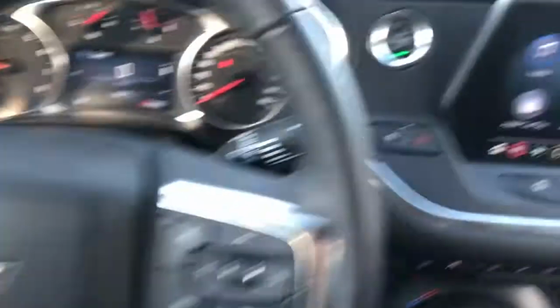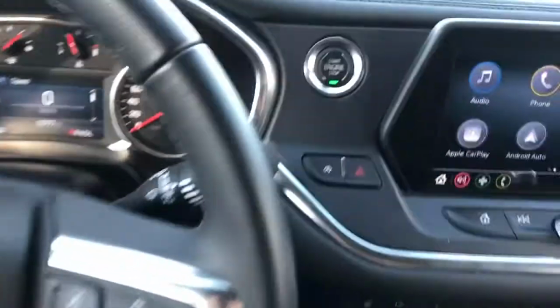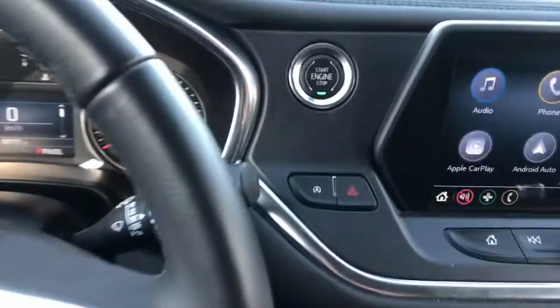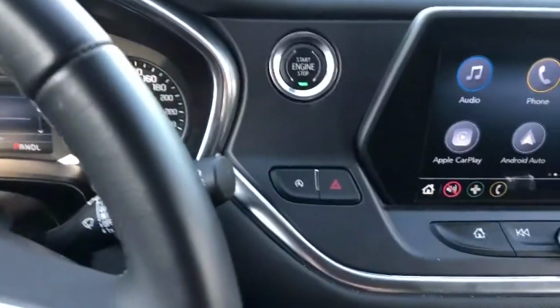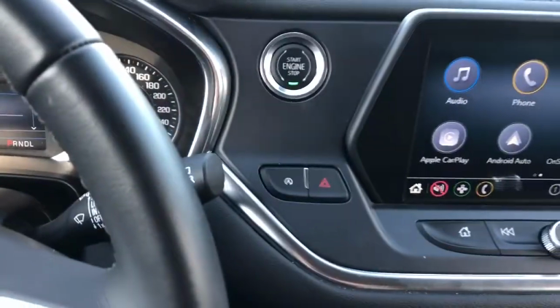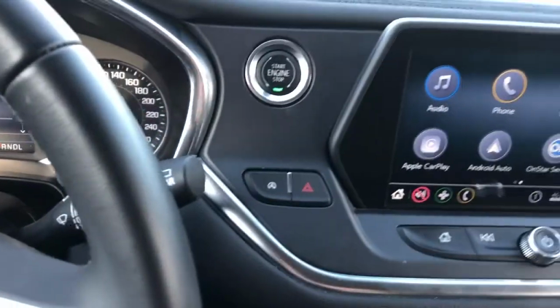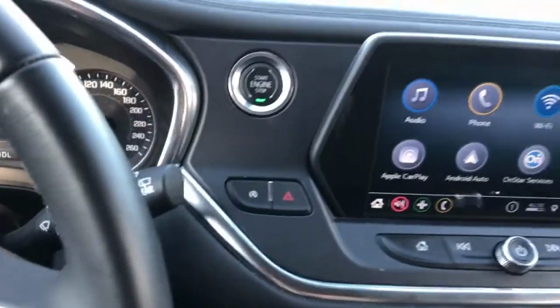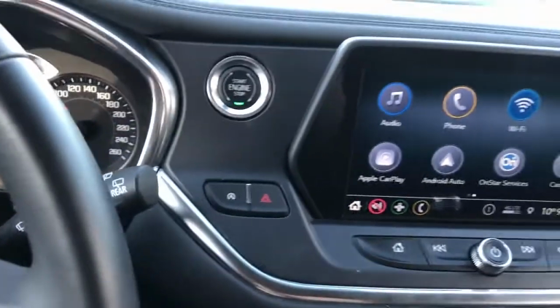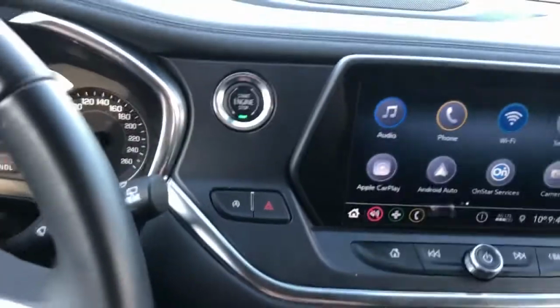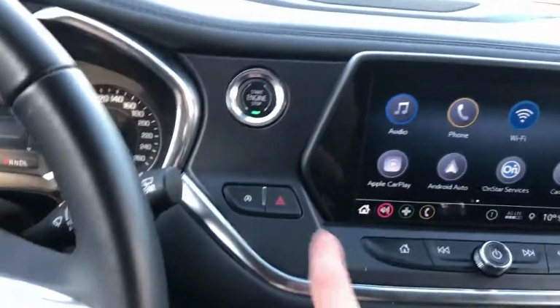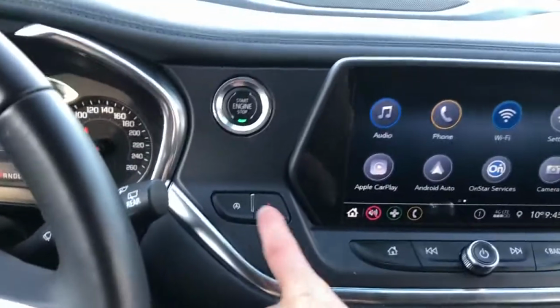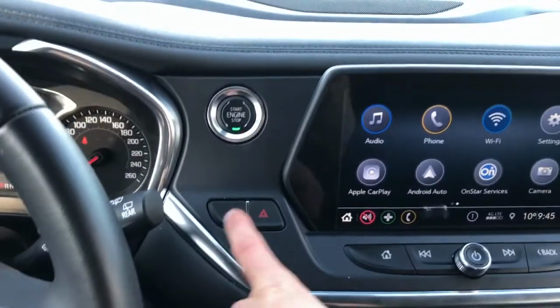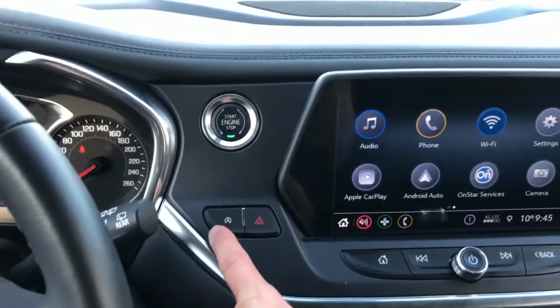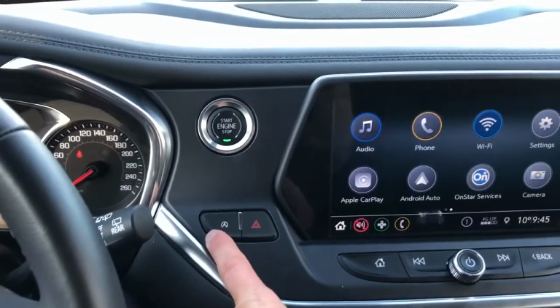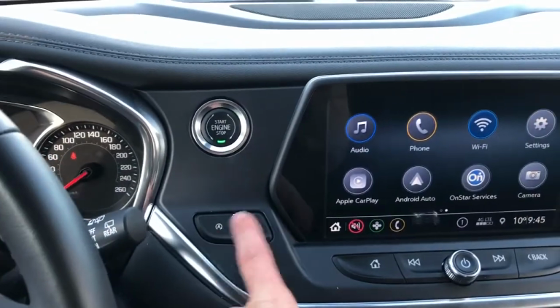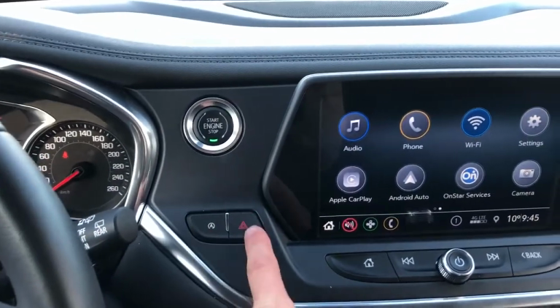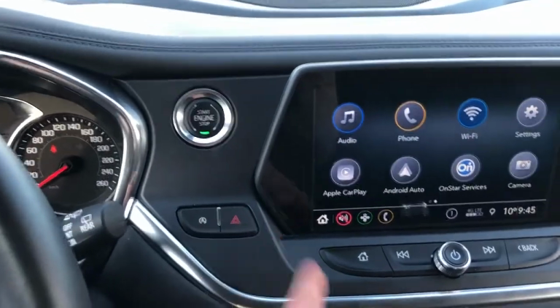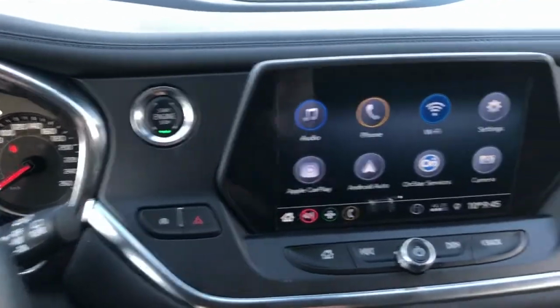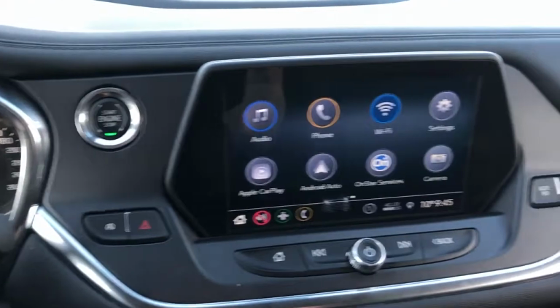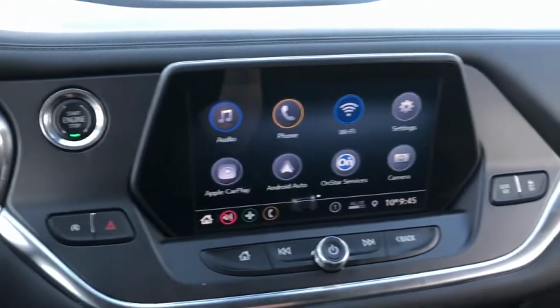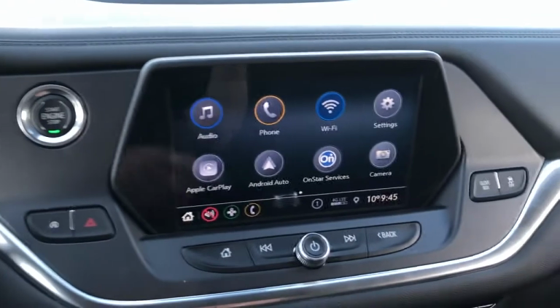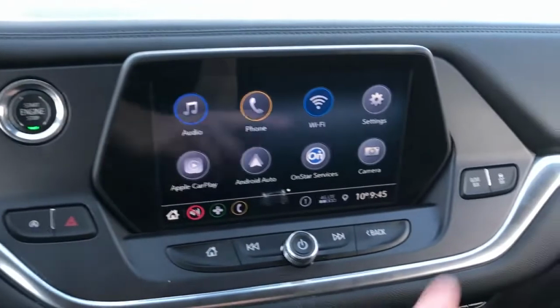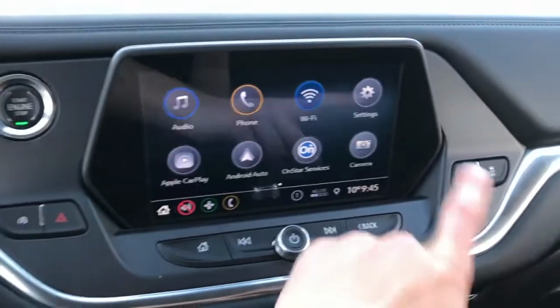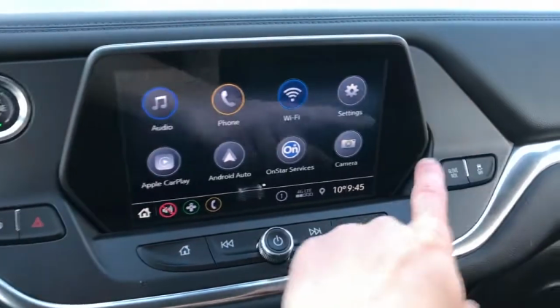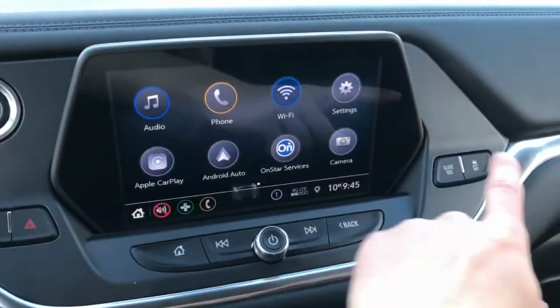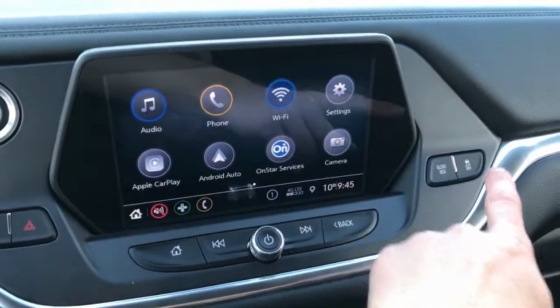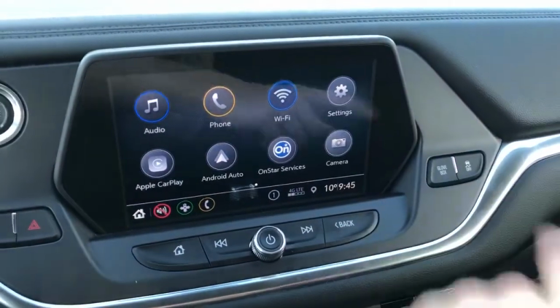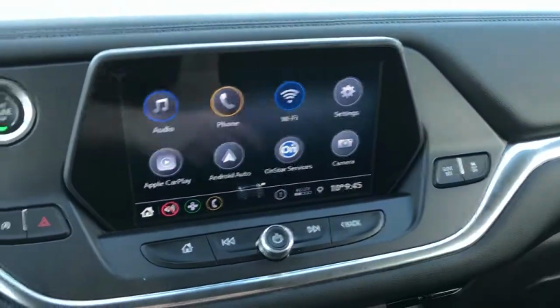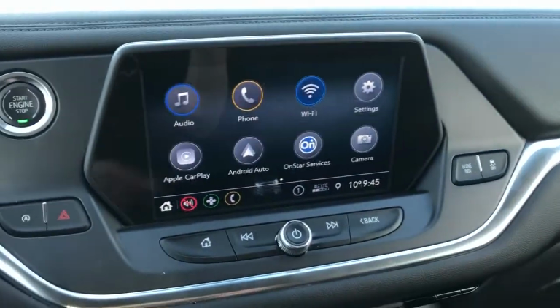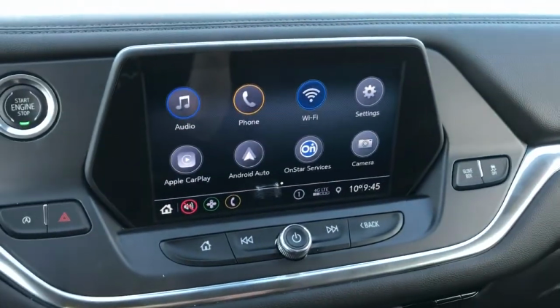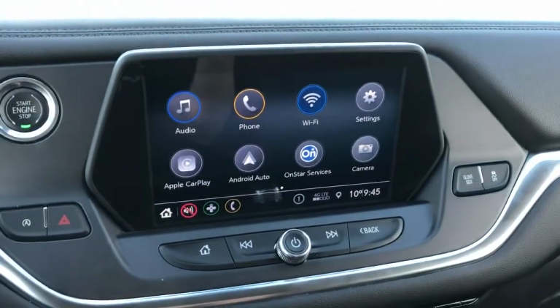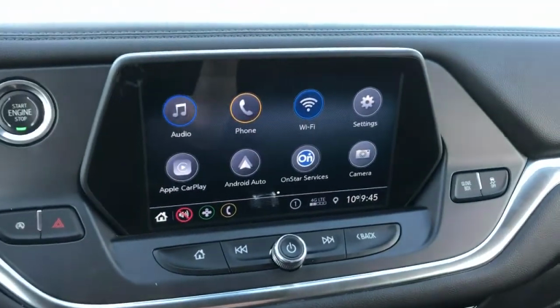Then we have our push start, auto start-stop system, hazards, glove box release, and traction control.